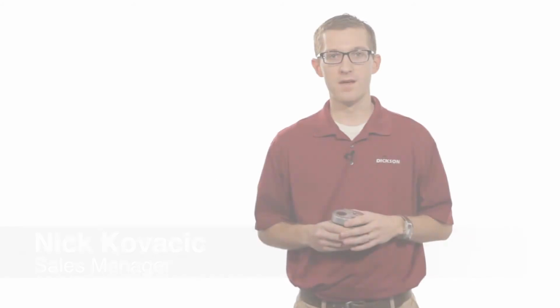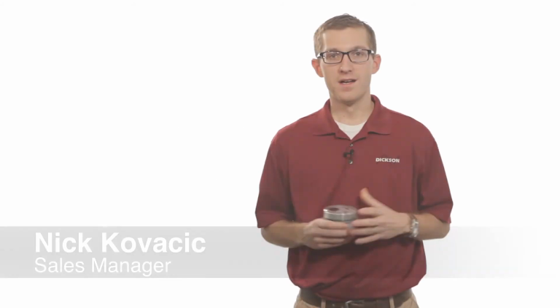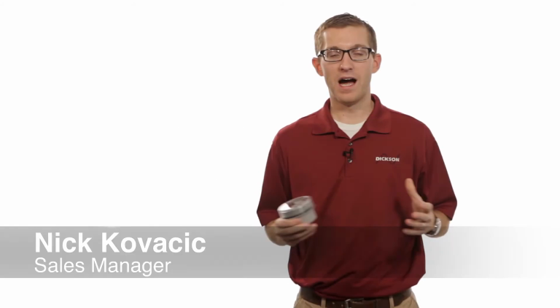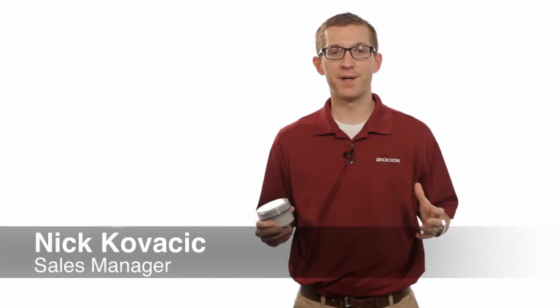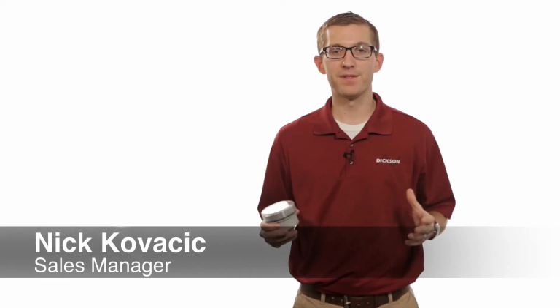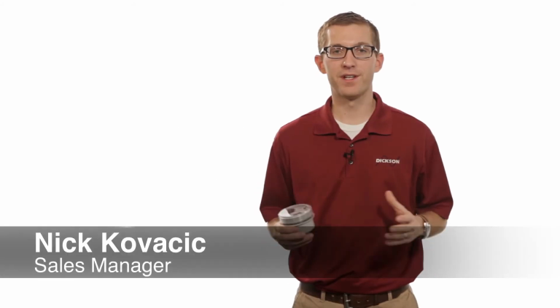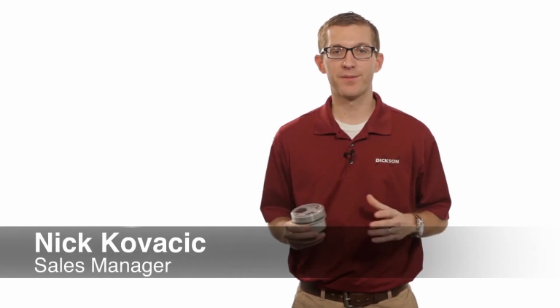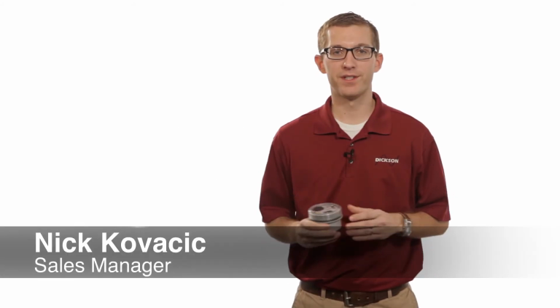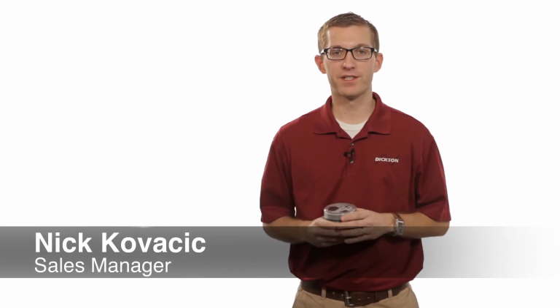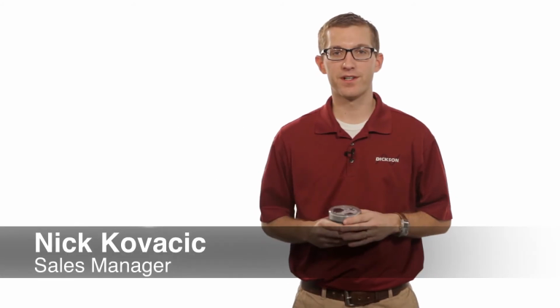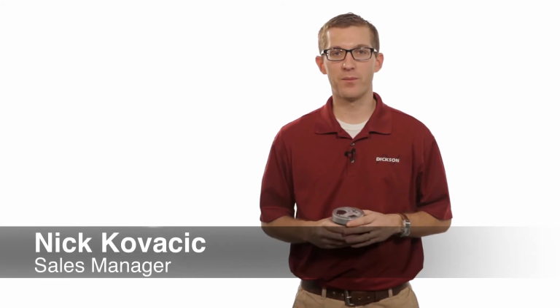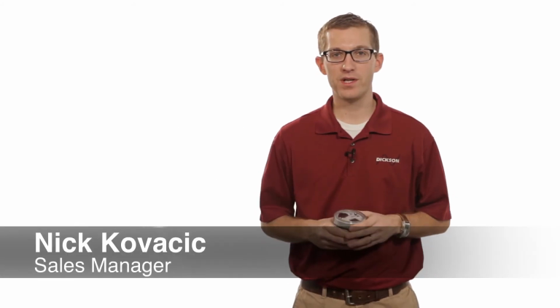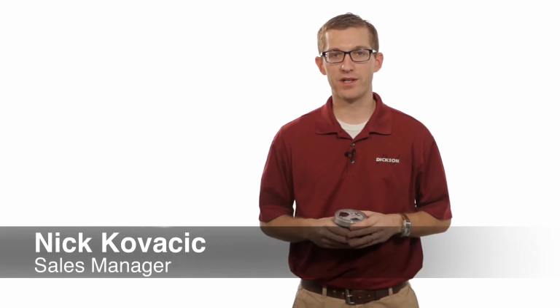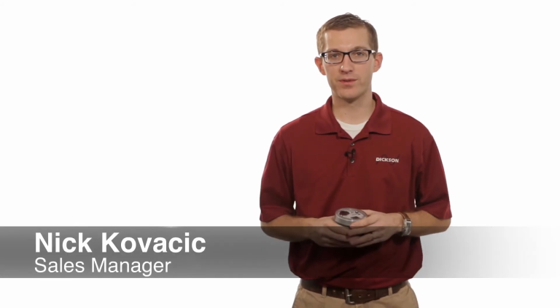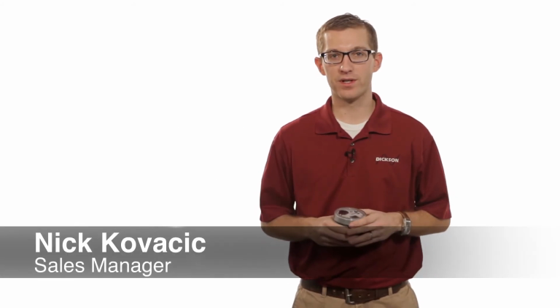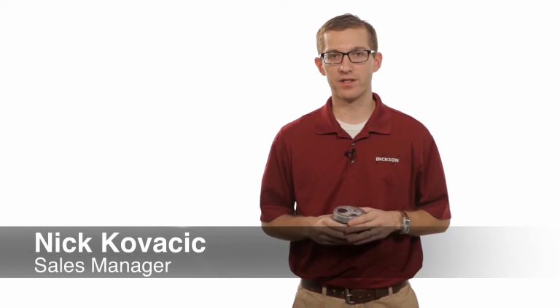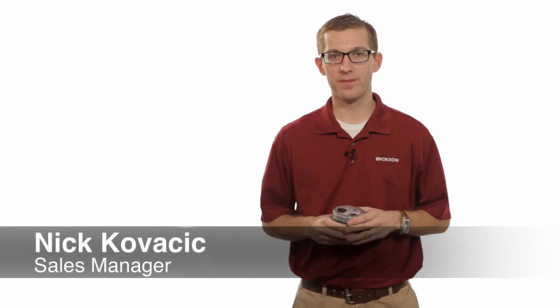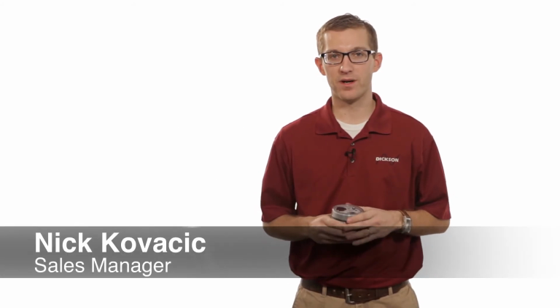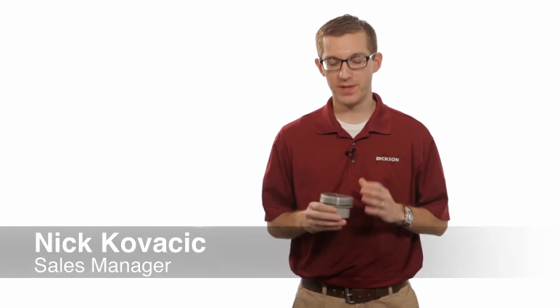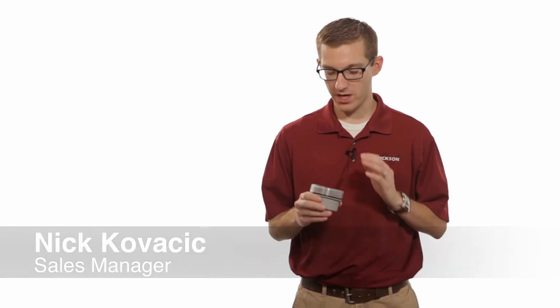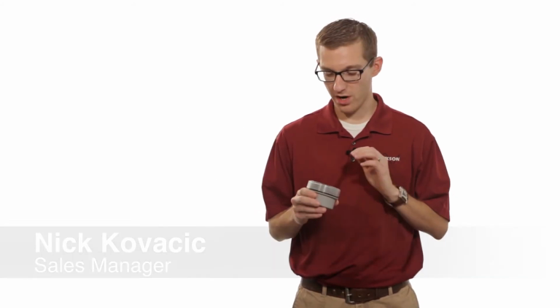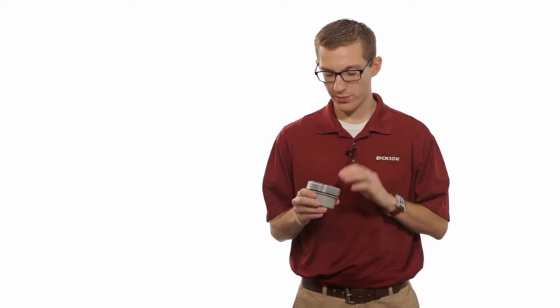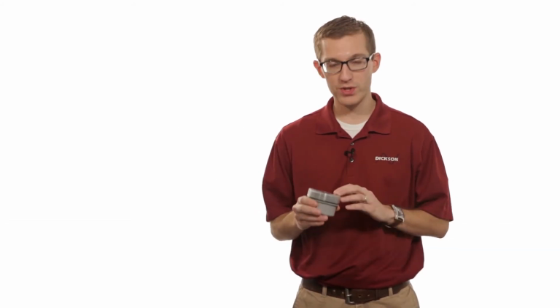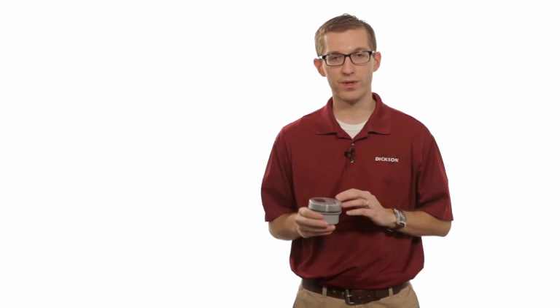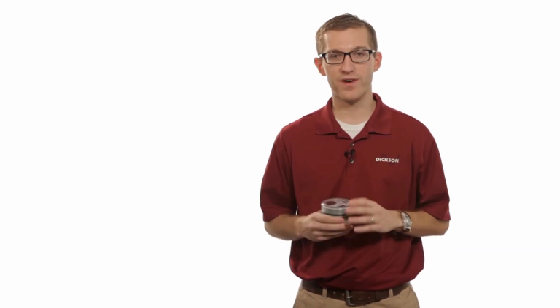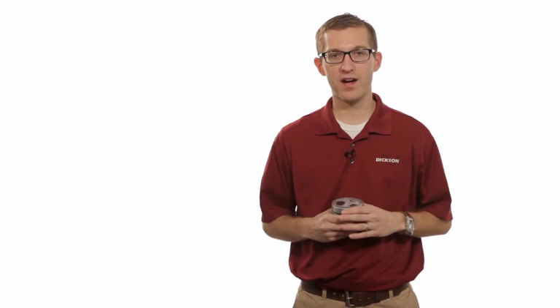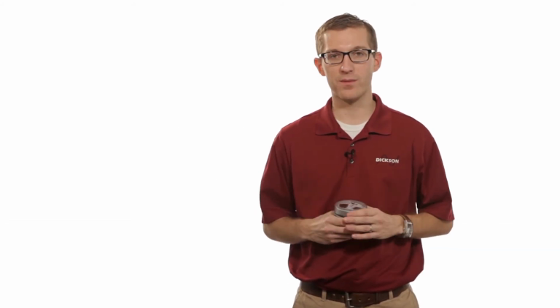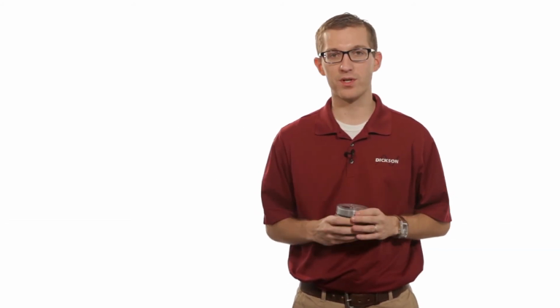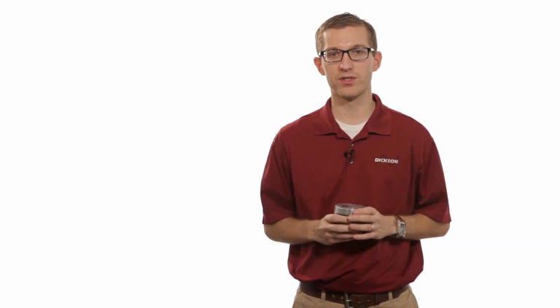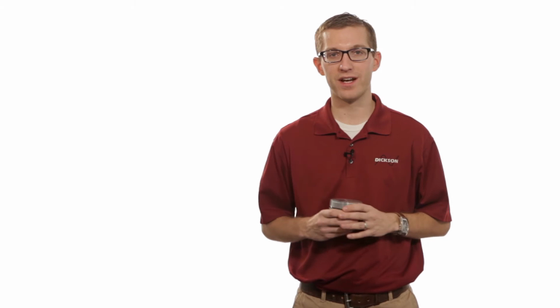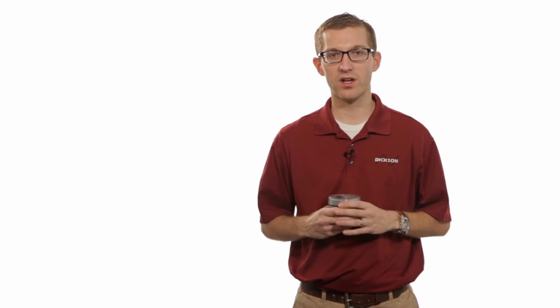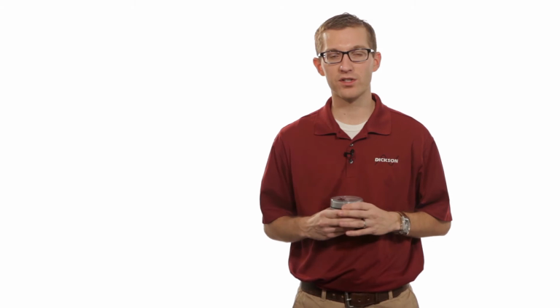Hi, my name is Nick. I'm with the Dixon Company. Today, we're talking about our PR325, our pressure data loggers.